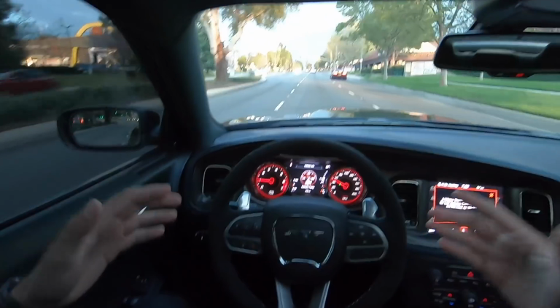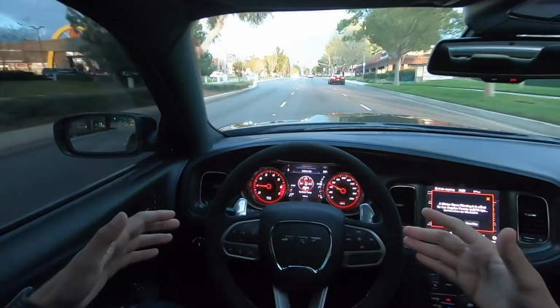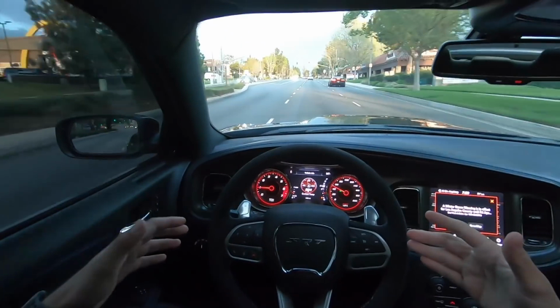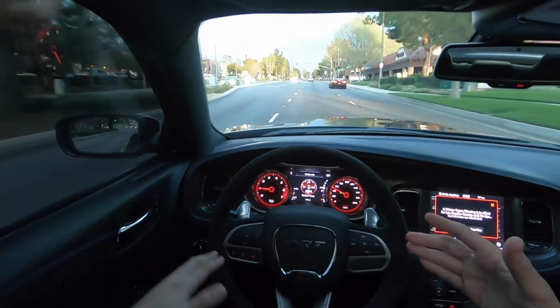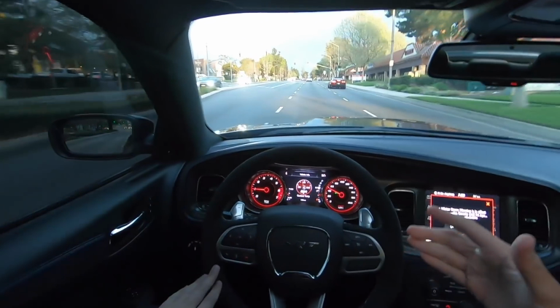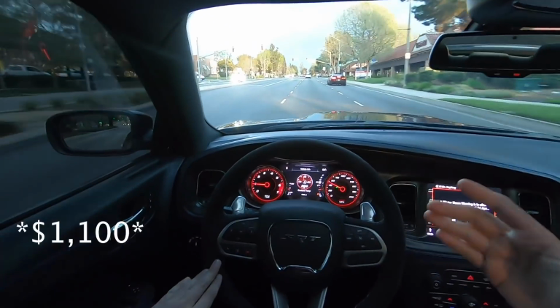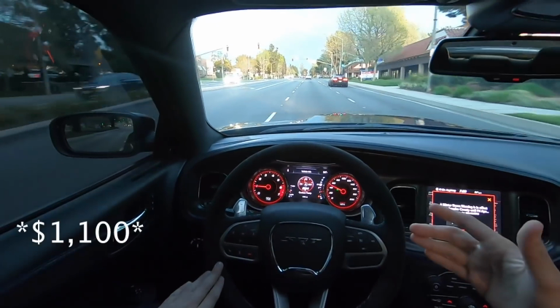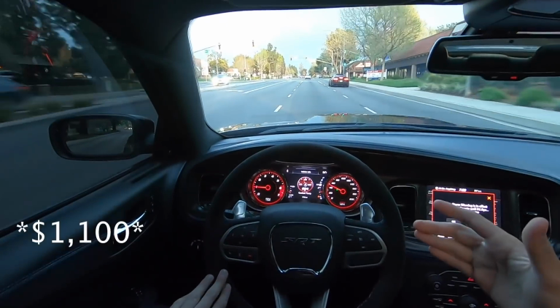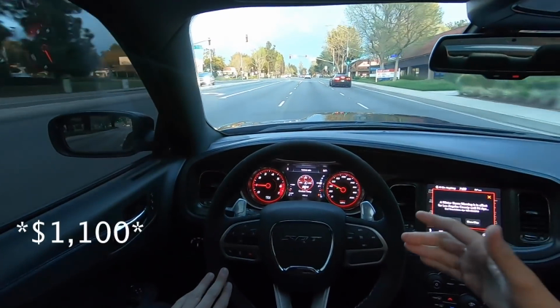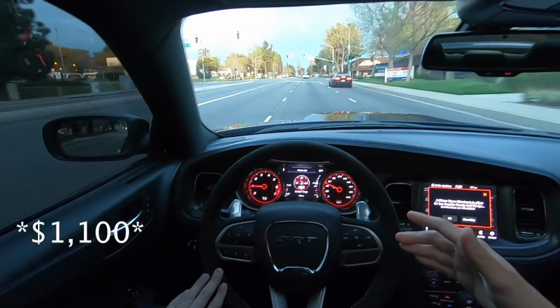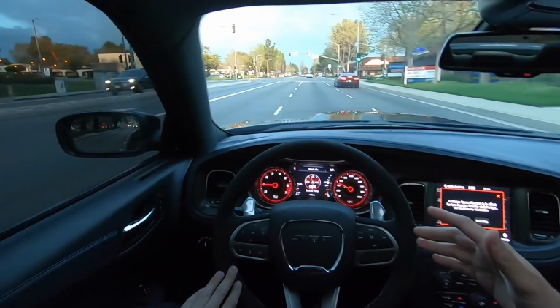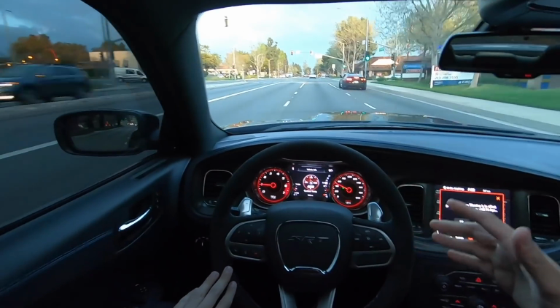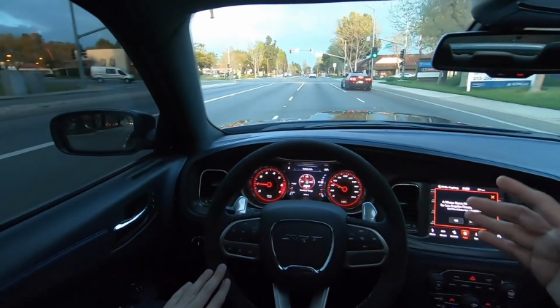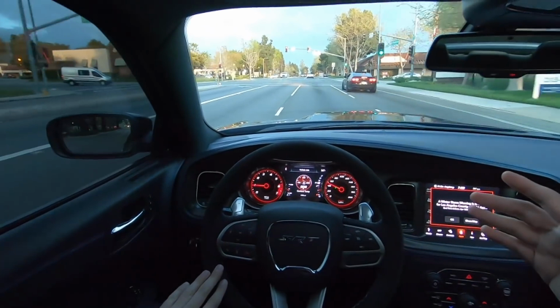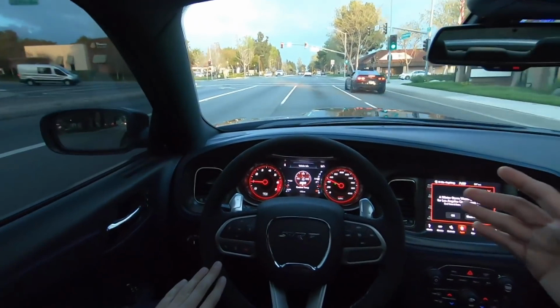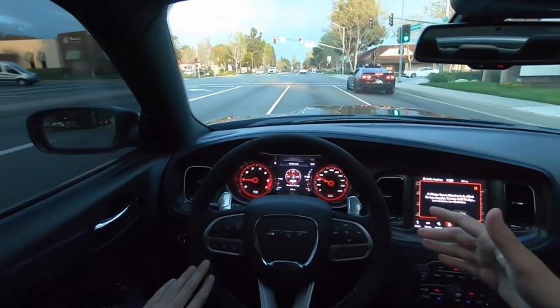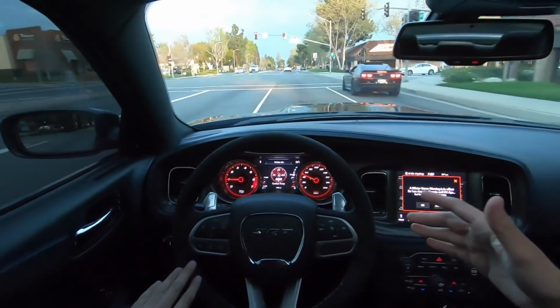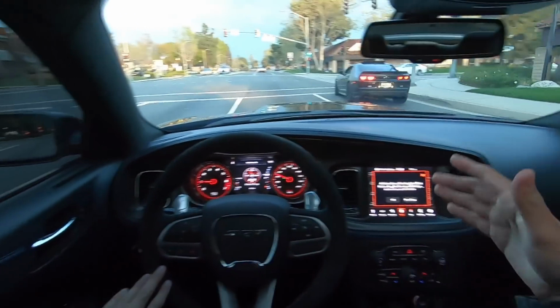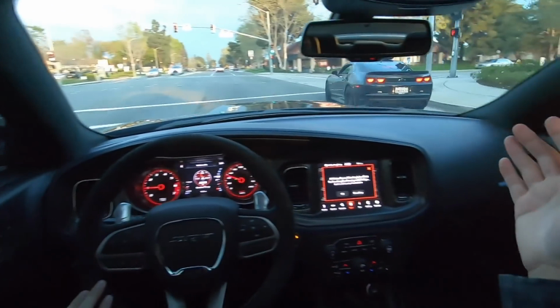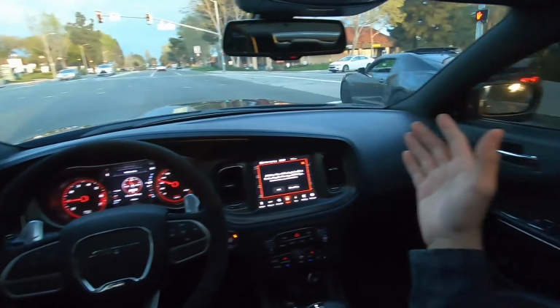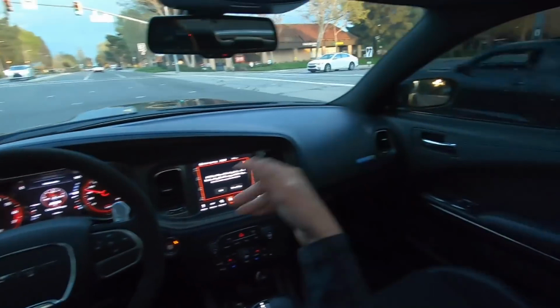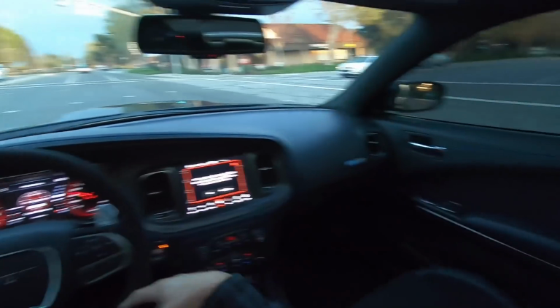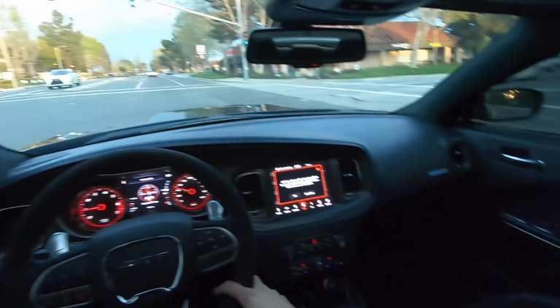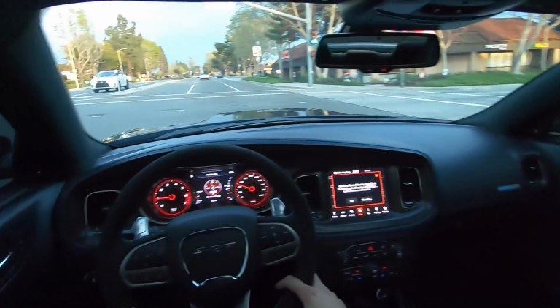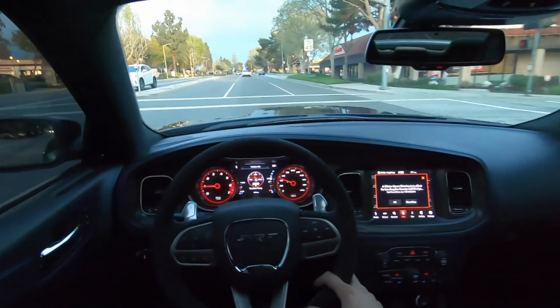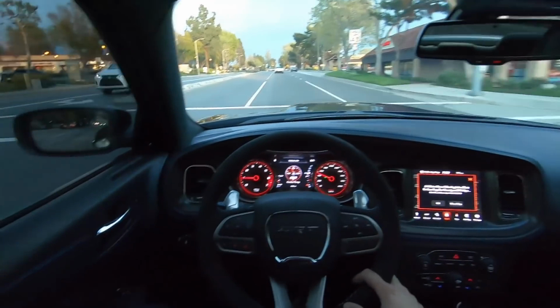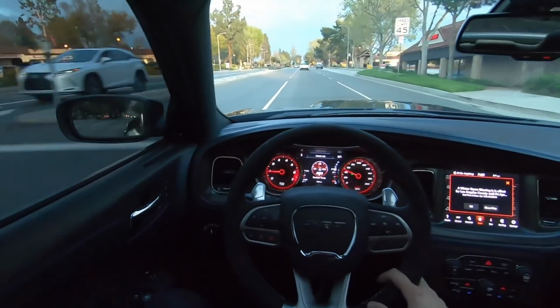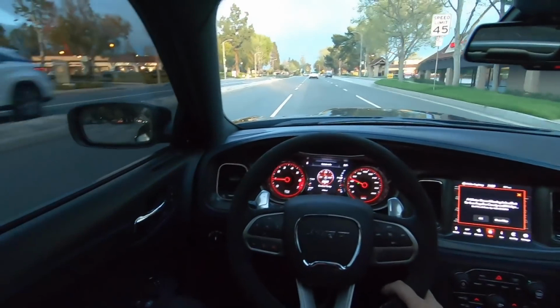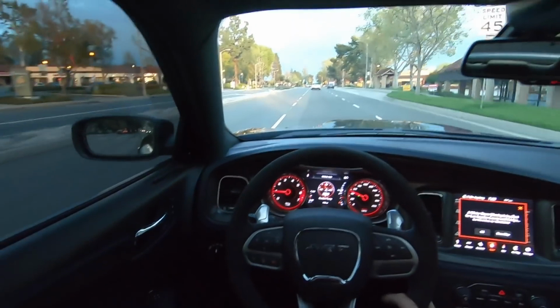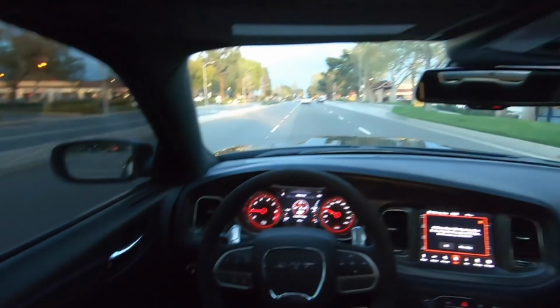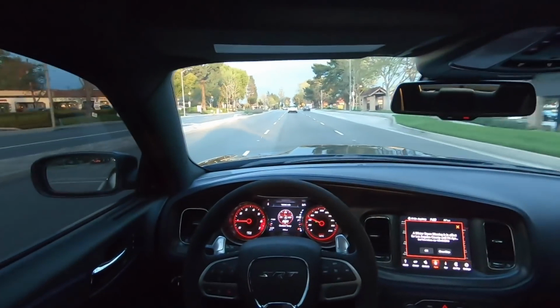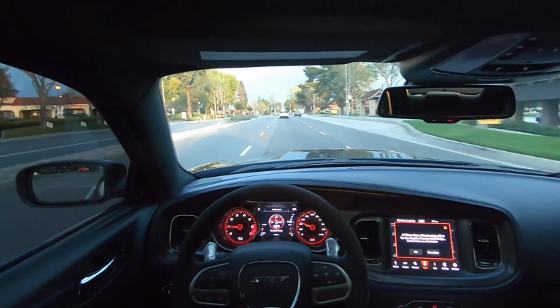So yeah, I did put $8,000 down, $1,100 a month. Not bad, considering everything that I went through. It was a pretty good deal on my end.